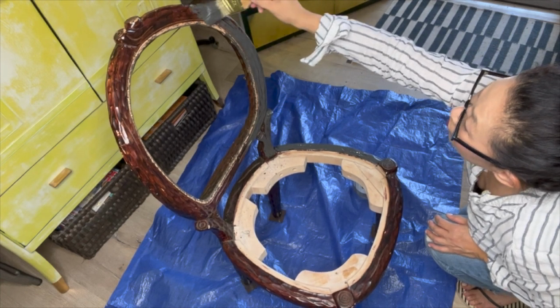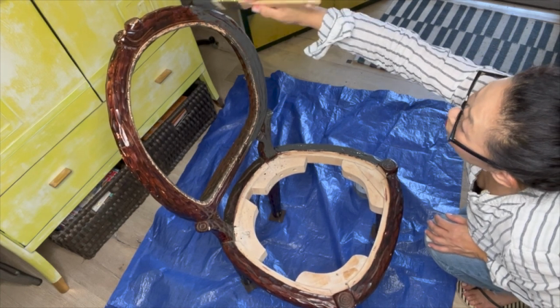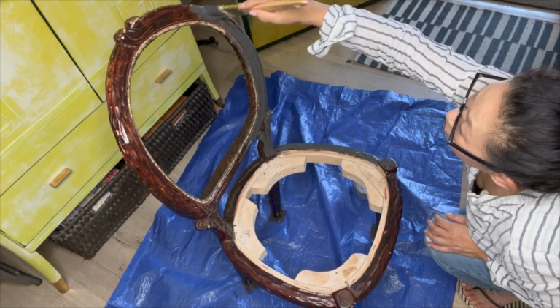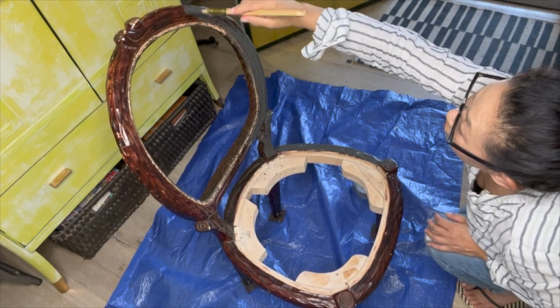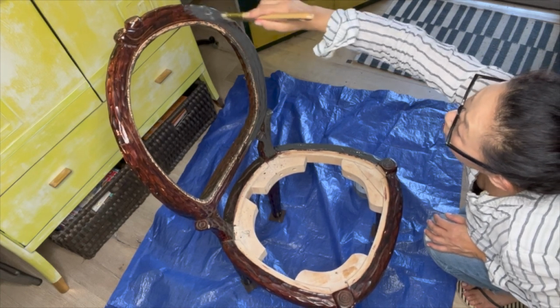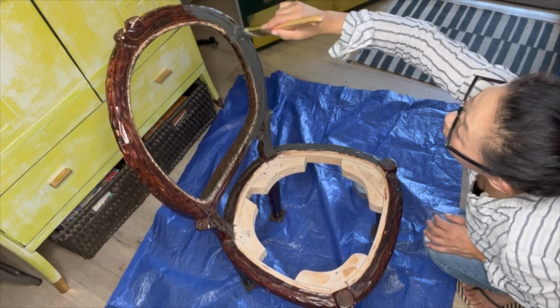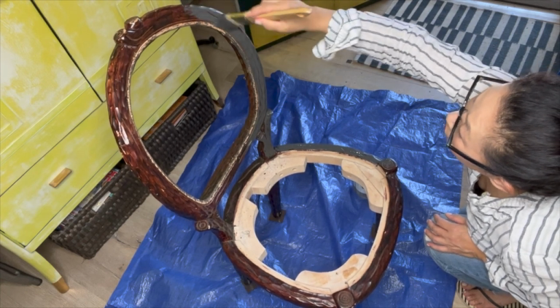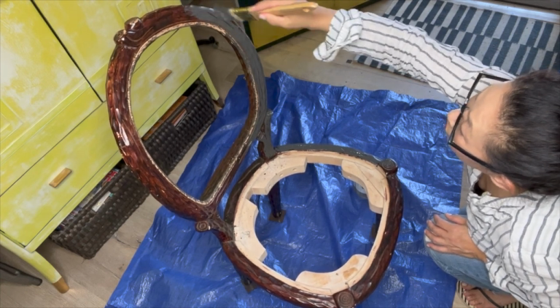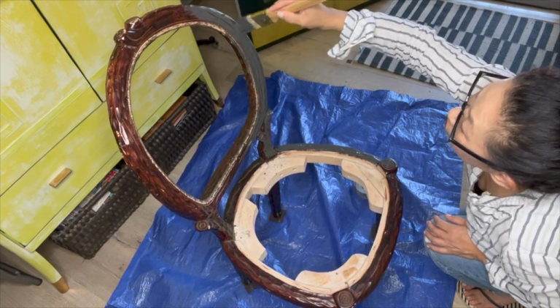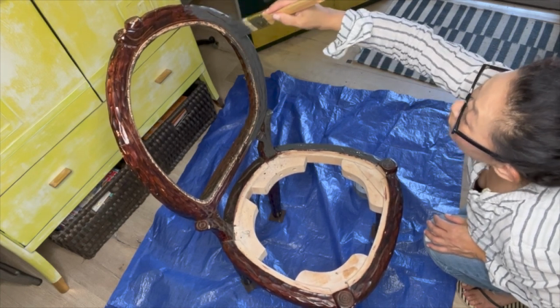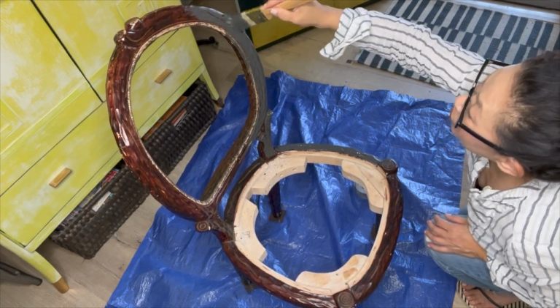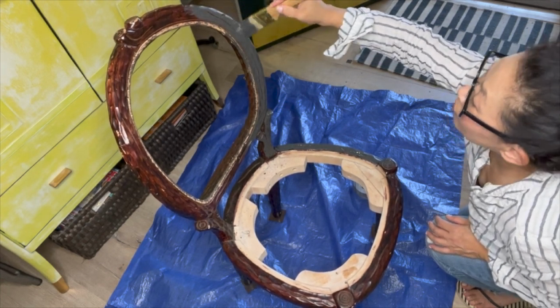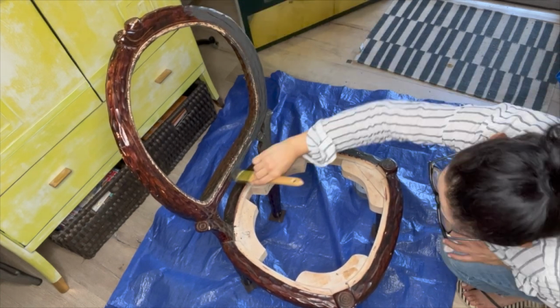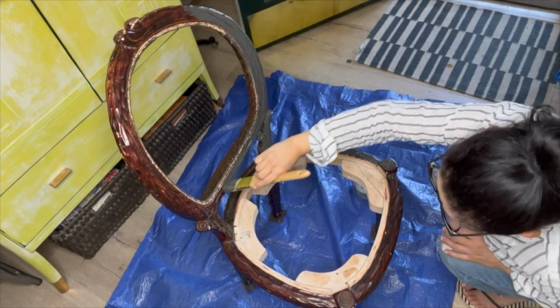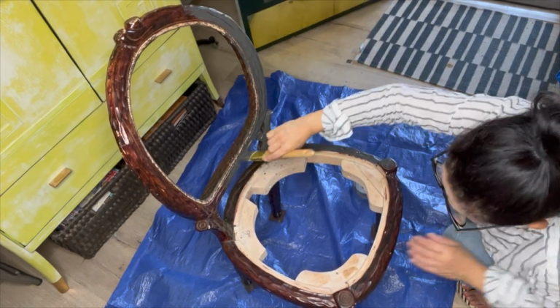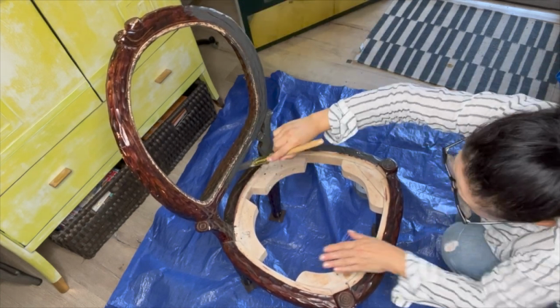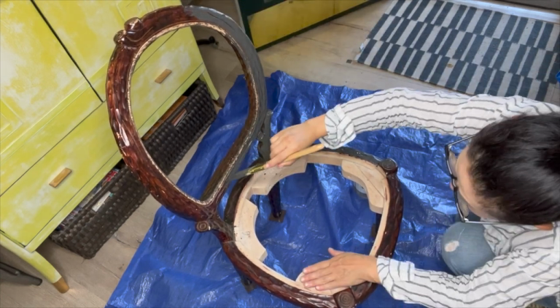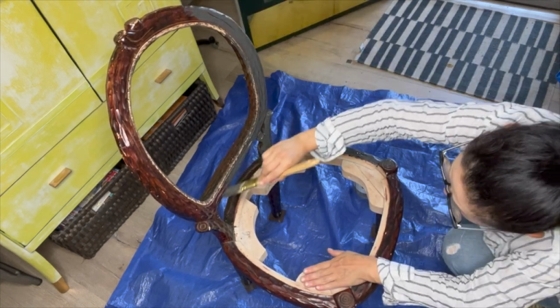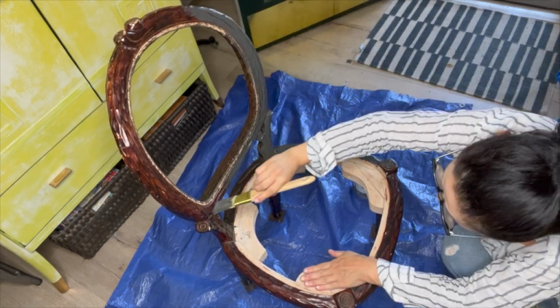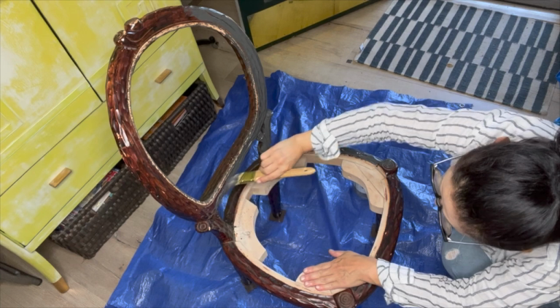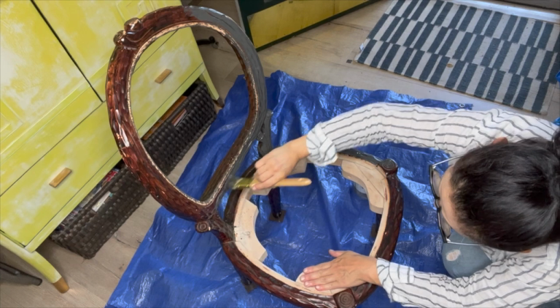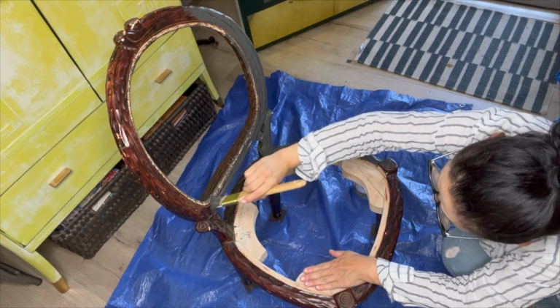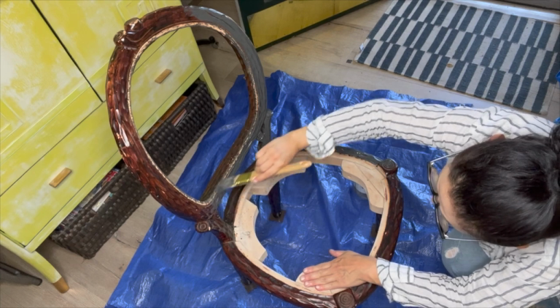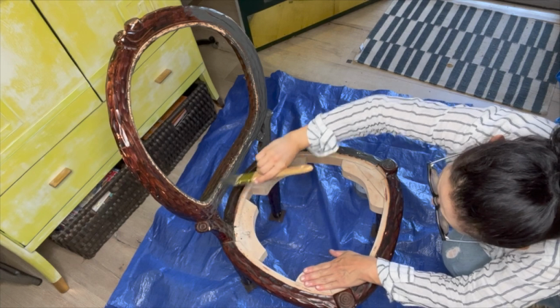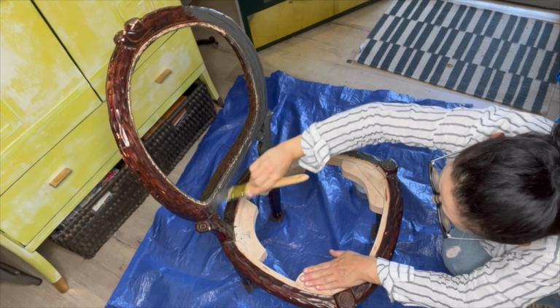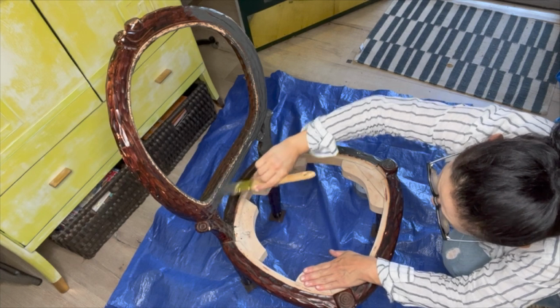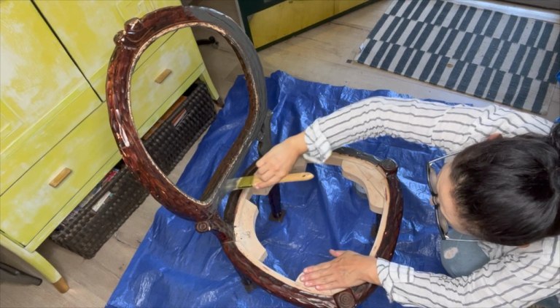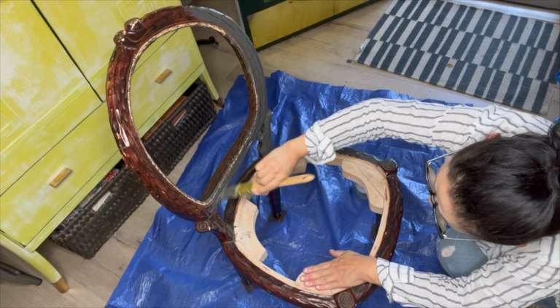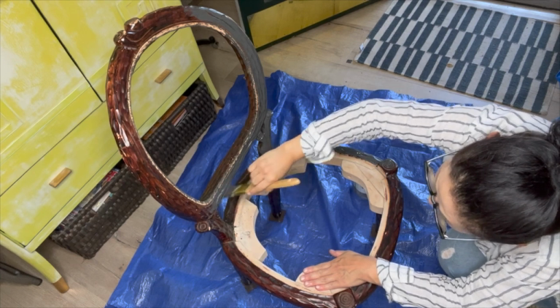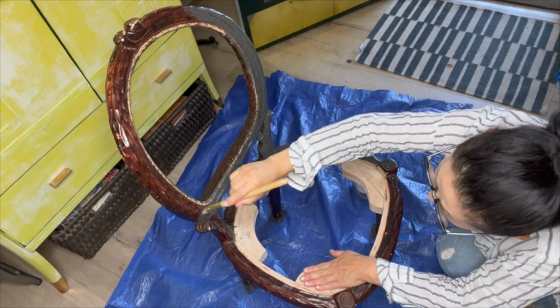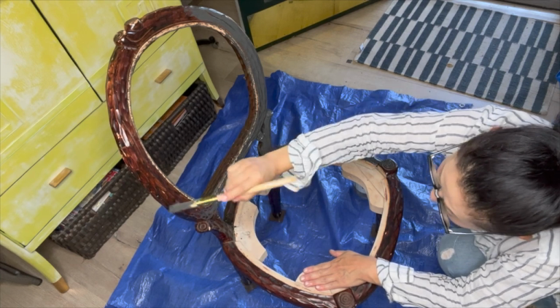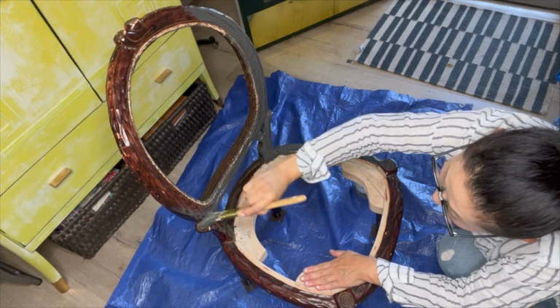That means no stripping, no sanding, and no priming. That's the best — no wonder why it's so popular.